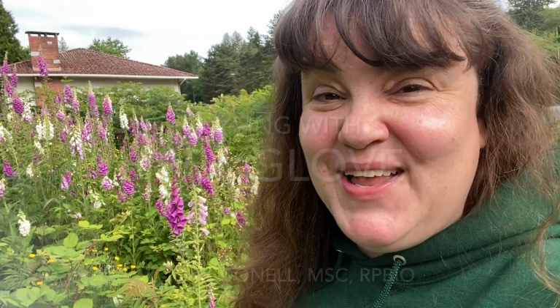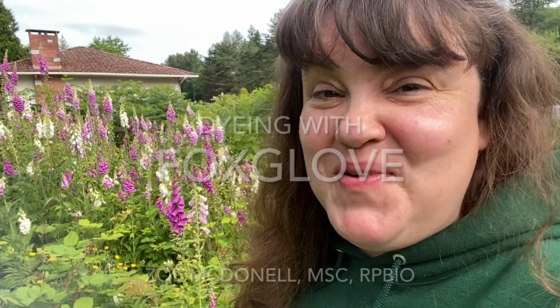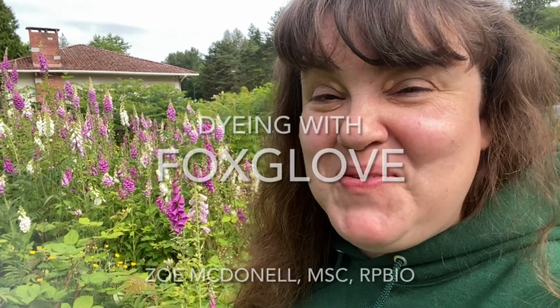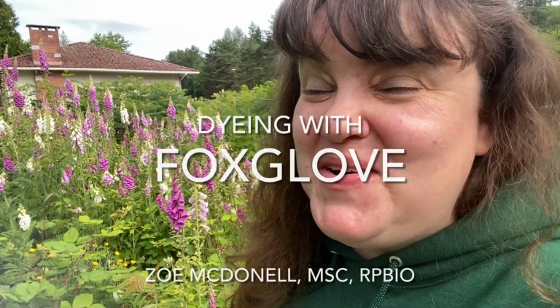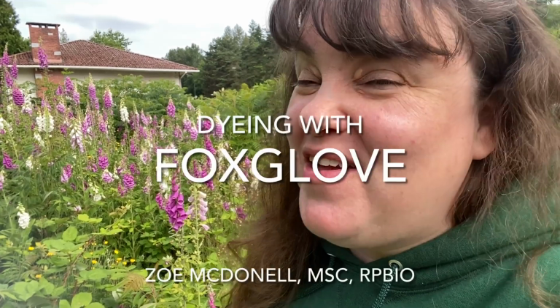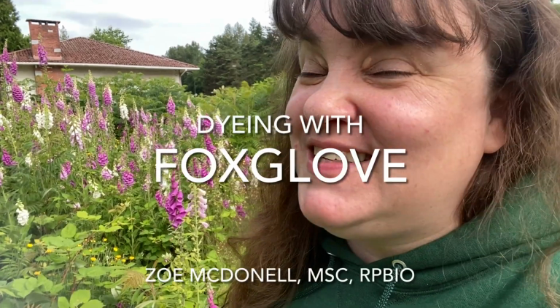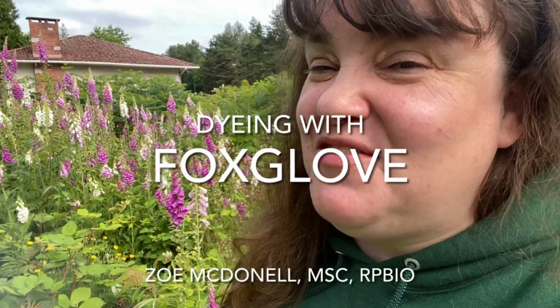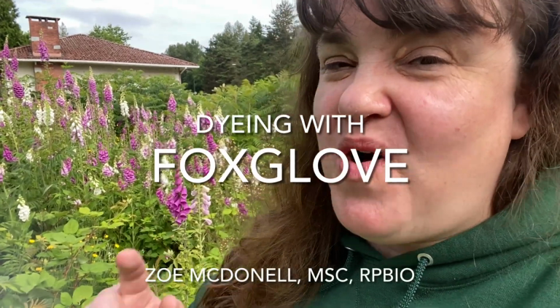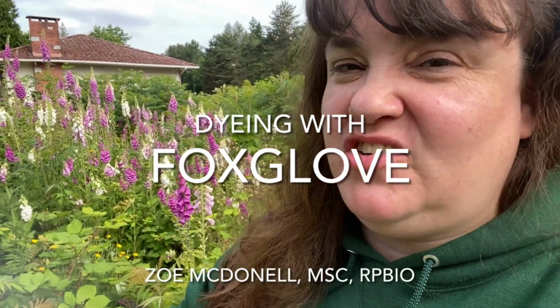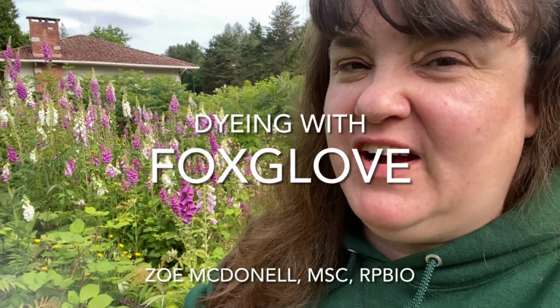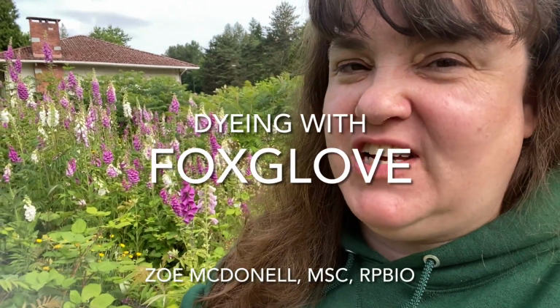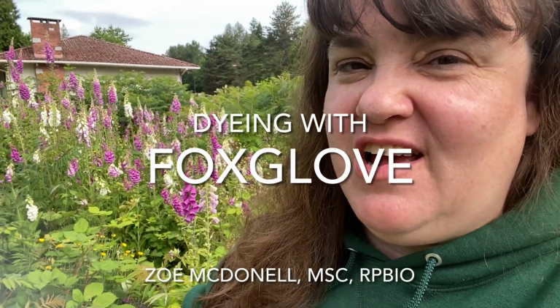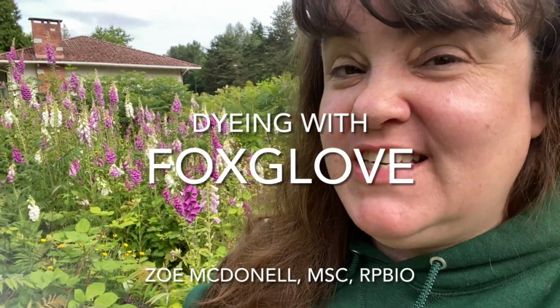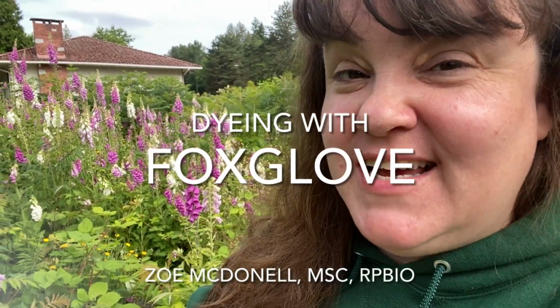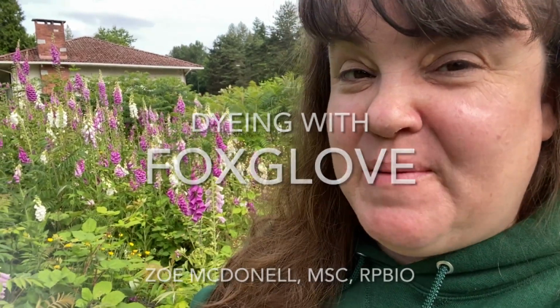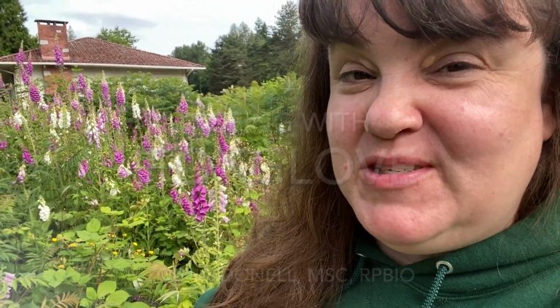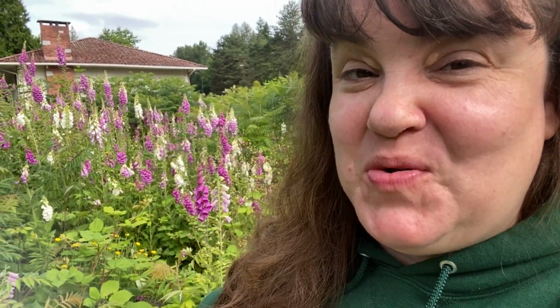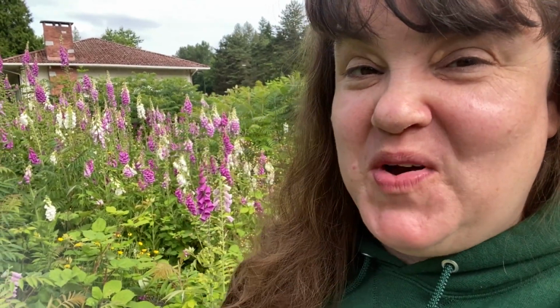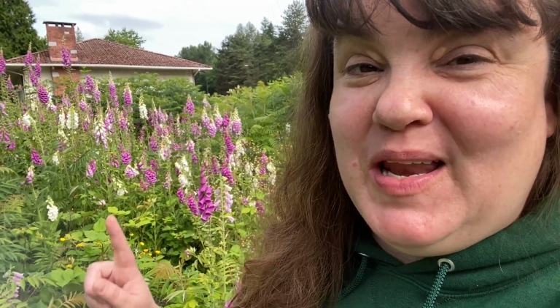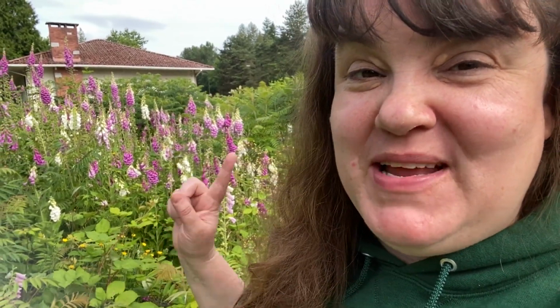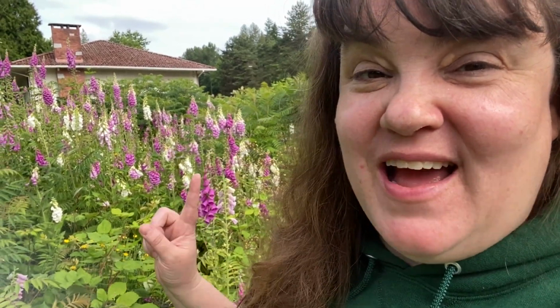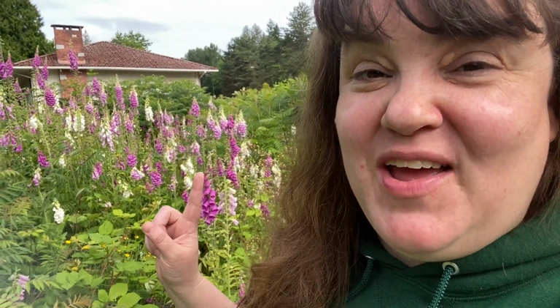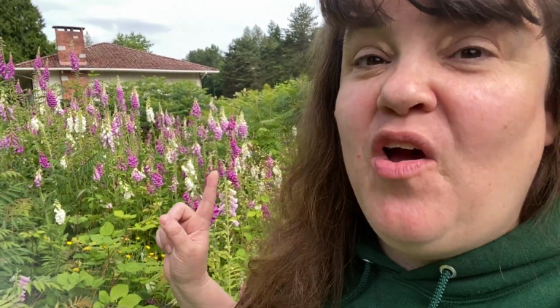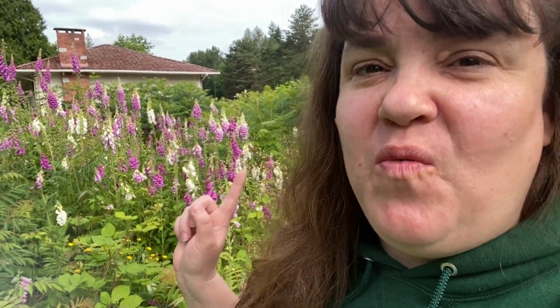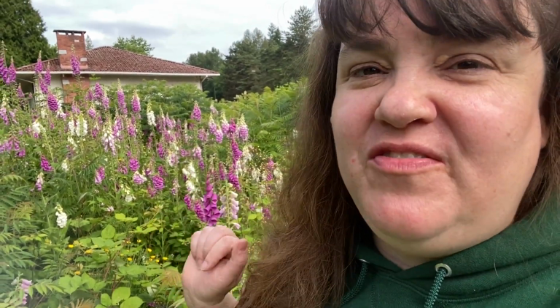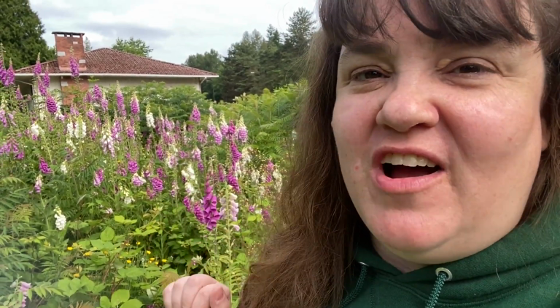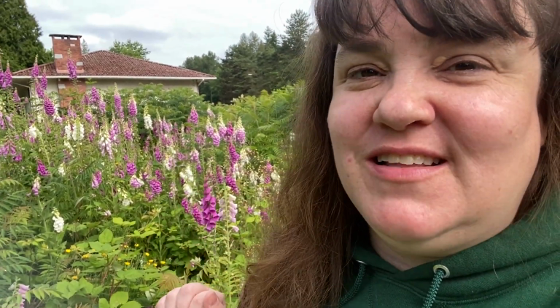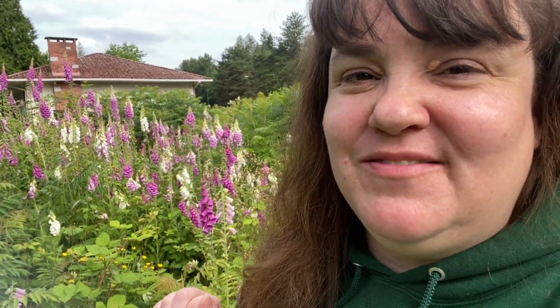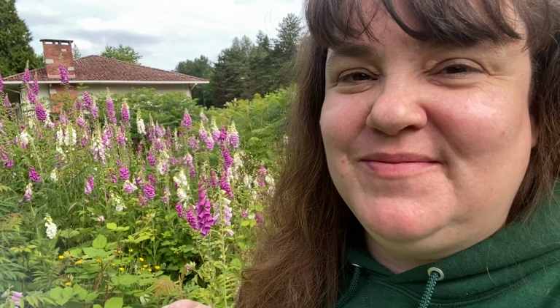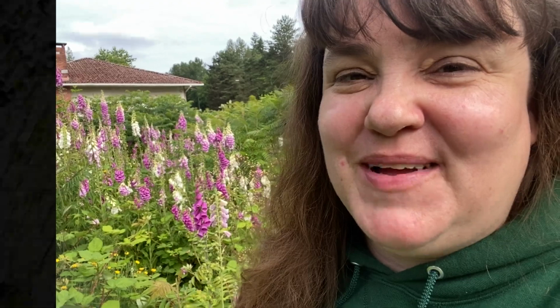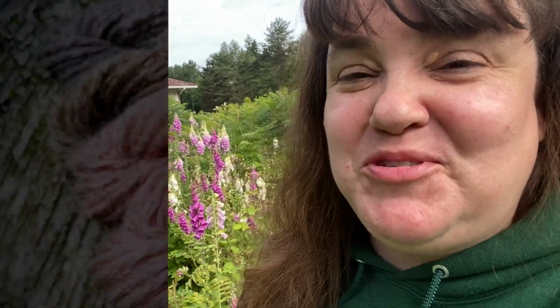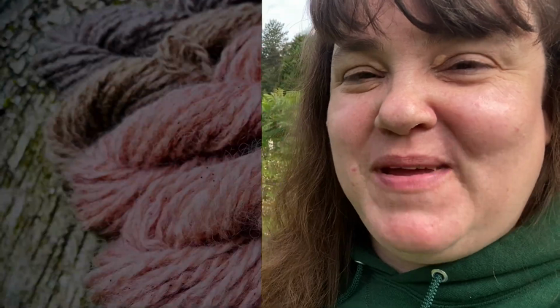Hello and welcome to another edition of Wild Craft Dying. On today's episode, we're going to be dyeing with foxglove. Come join me.